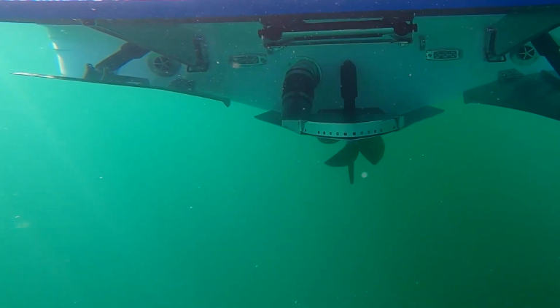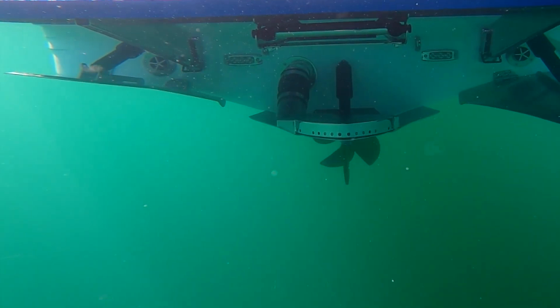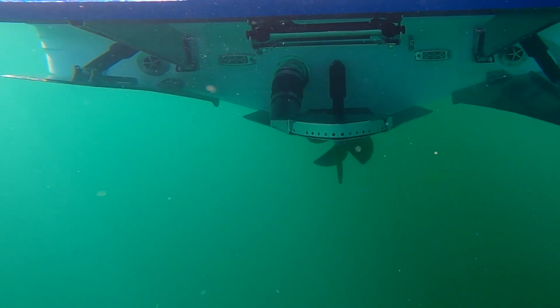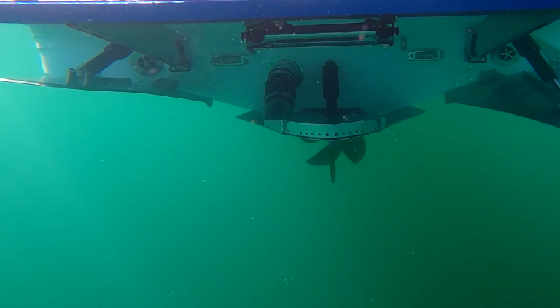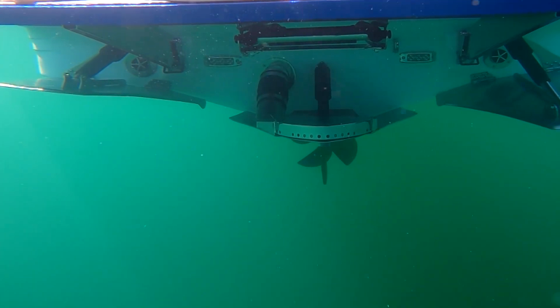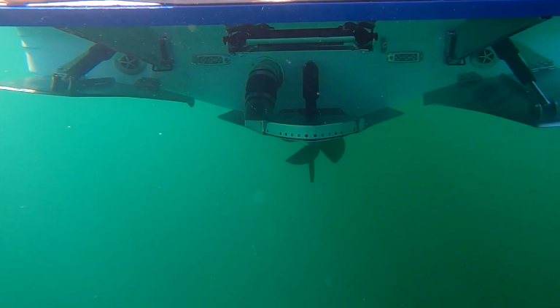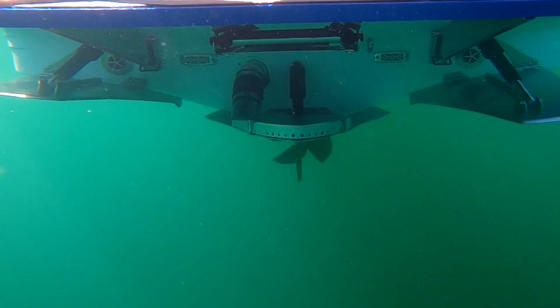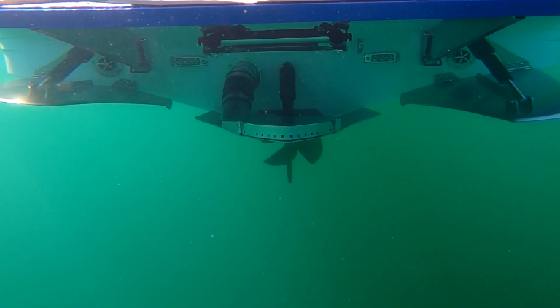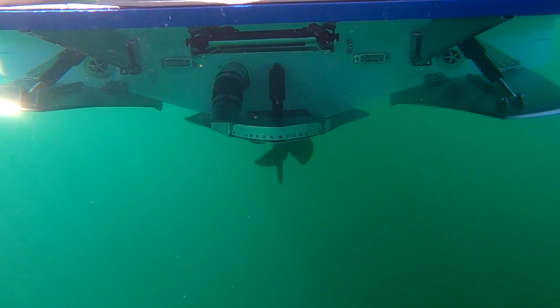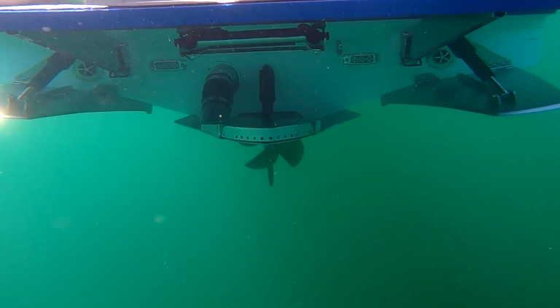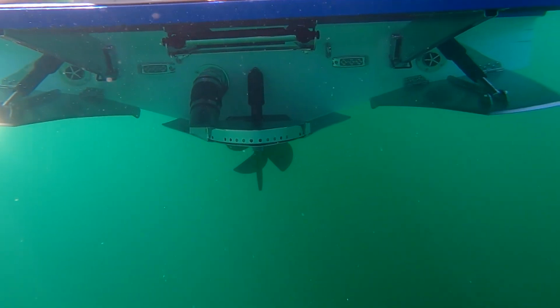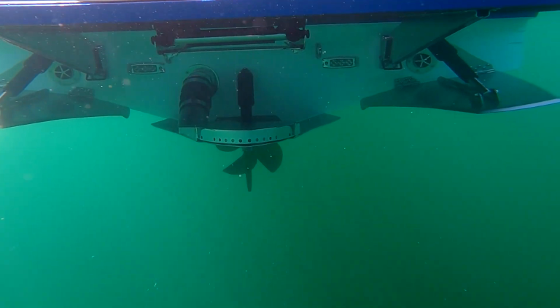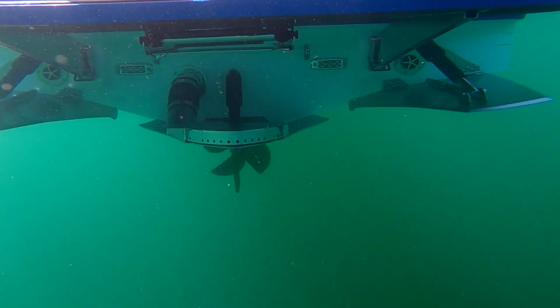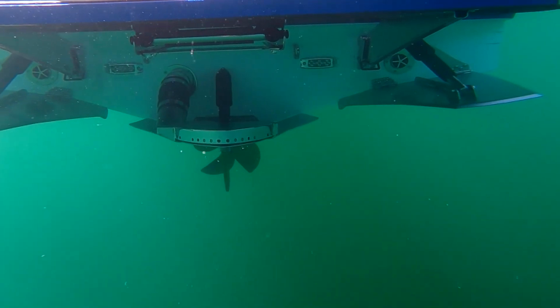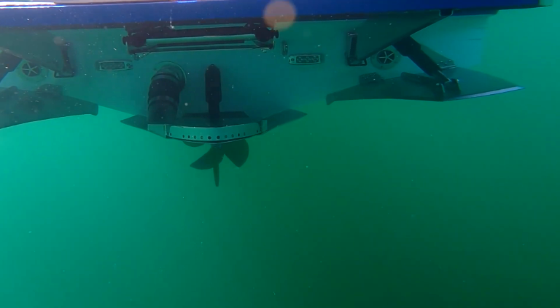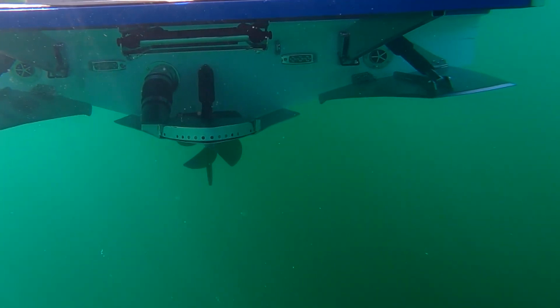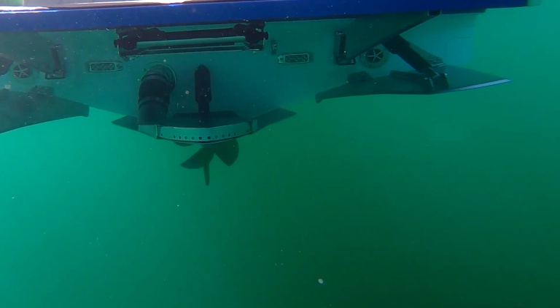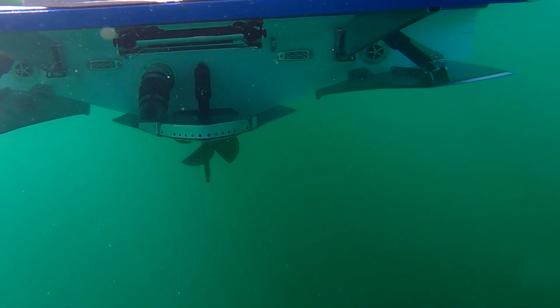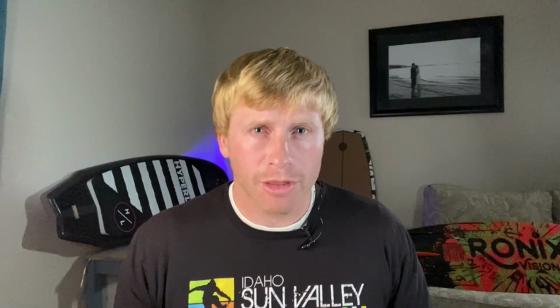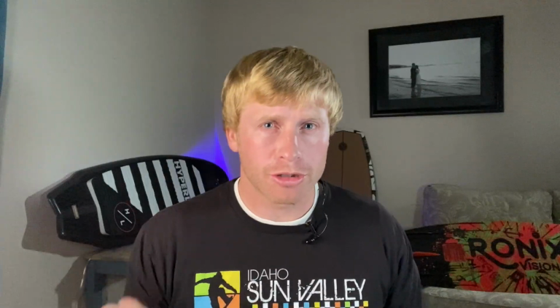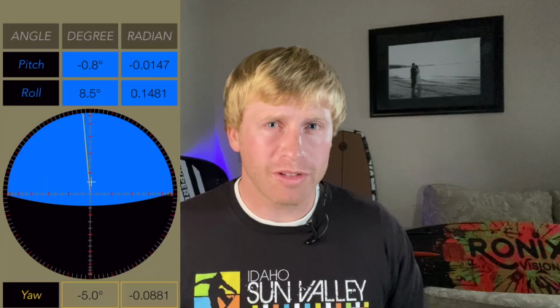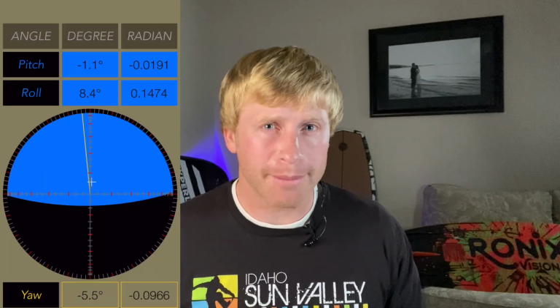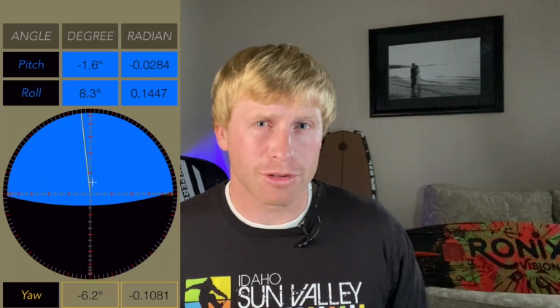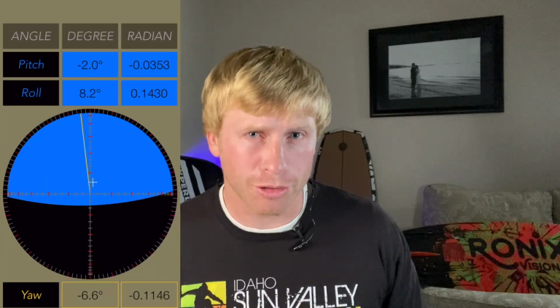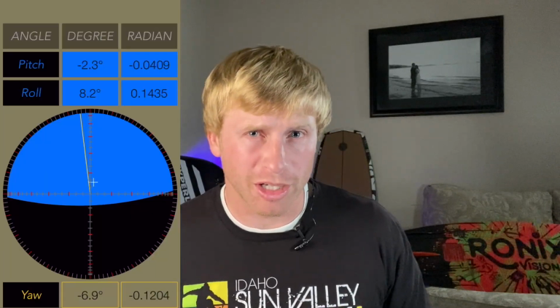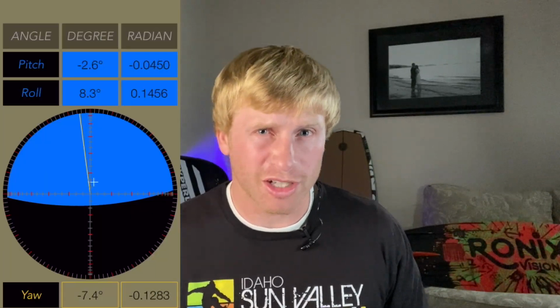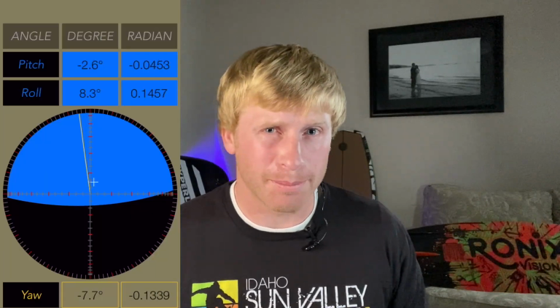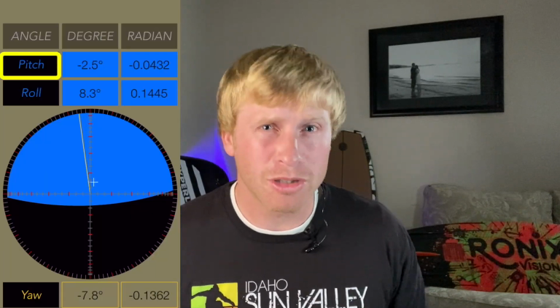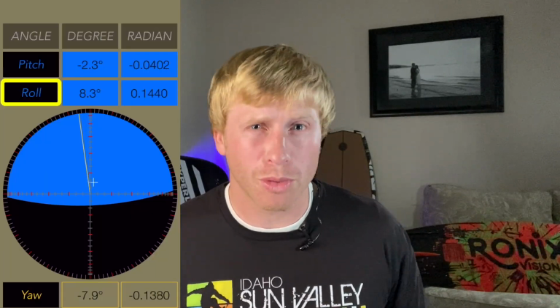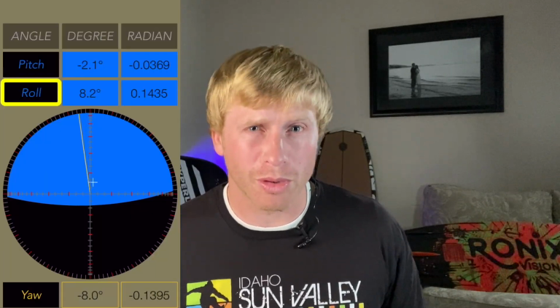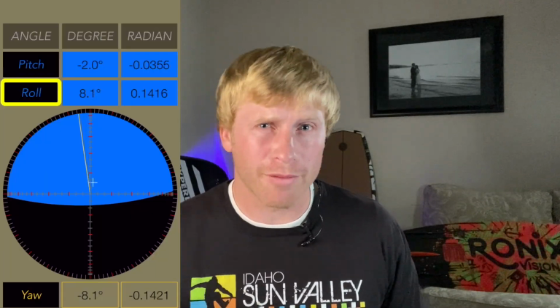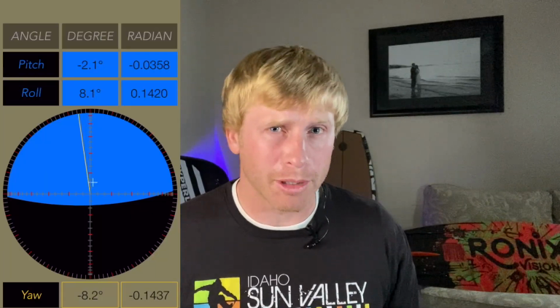These tabs stick off the back of the boat and use electric rams to adjust the angle. The surf tabs, in turn, adjust the pitch and roll of the boat.